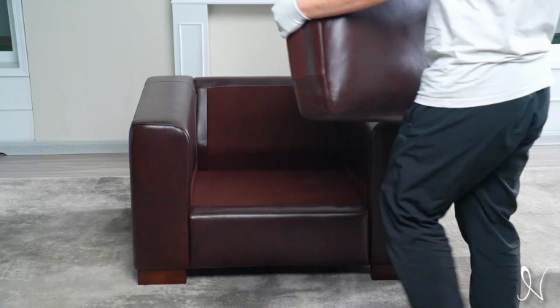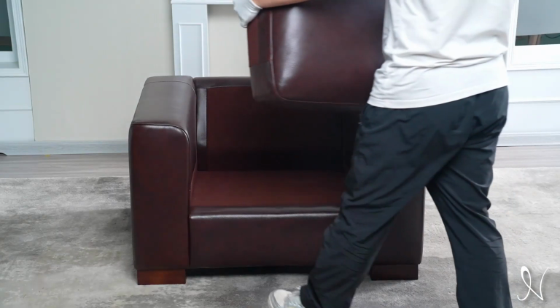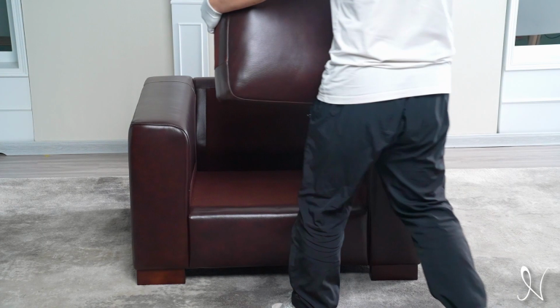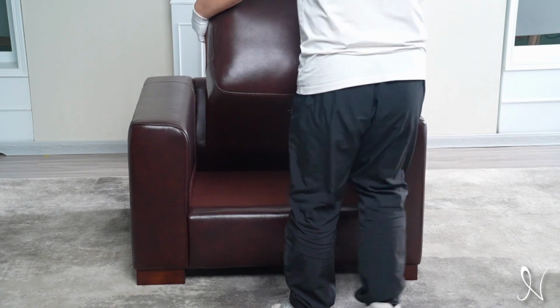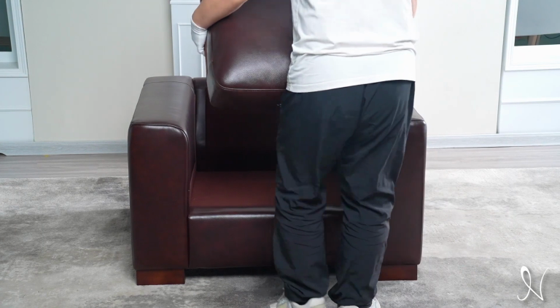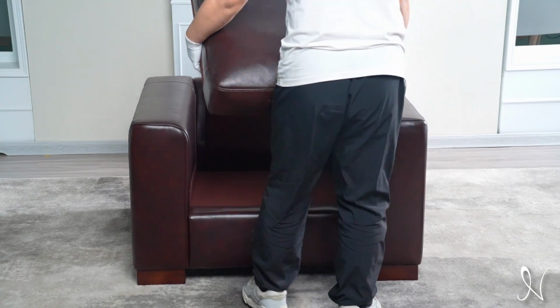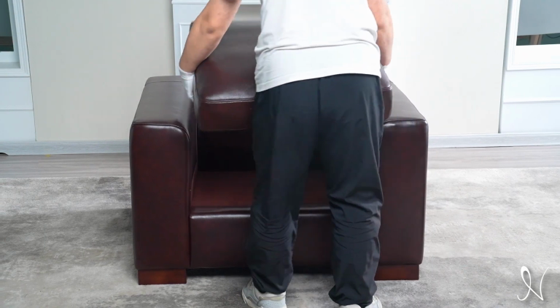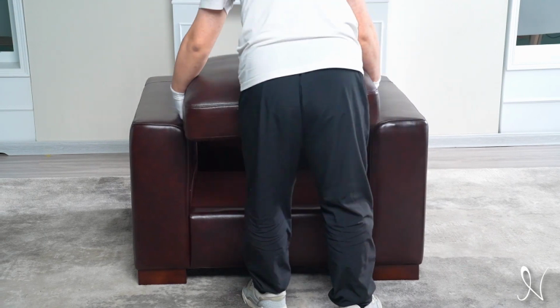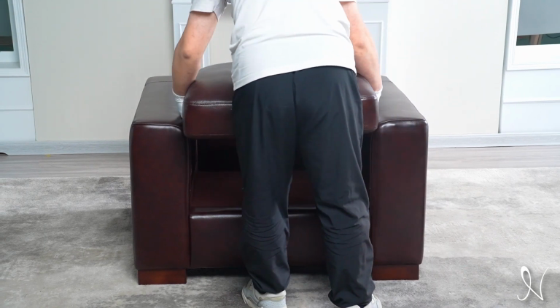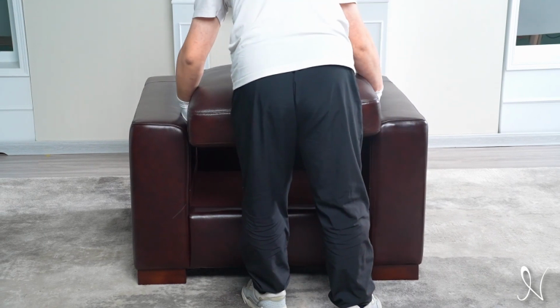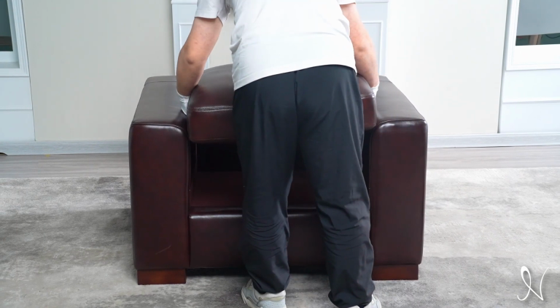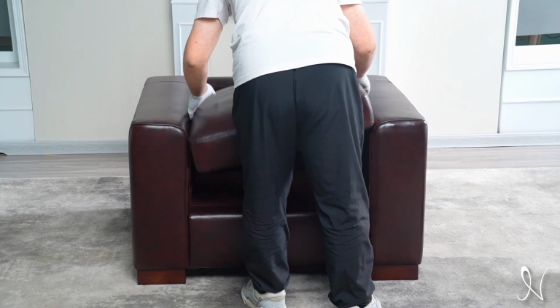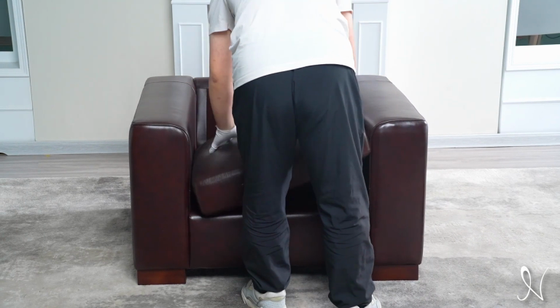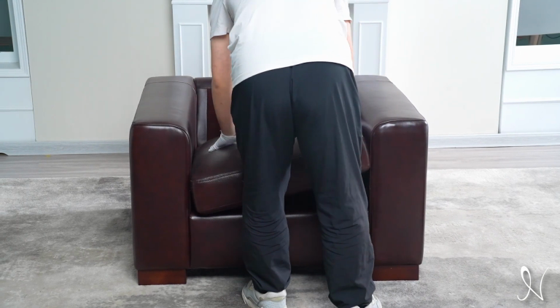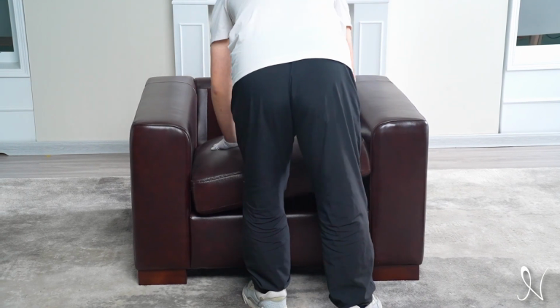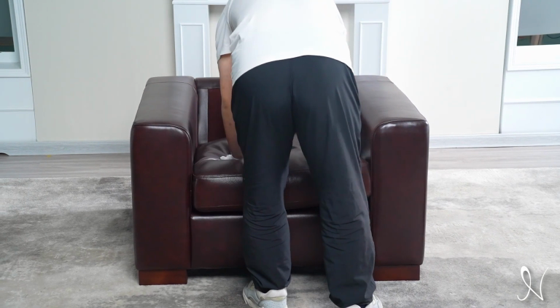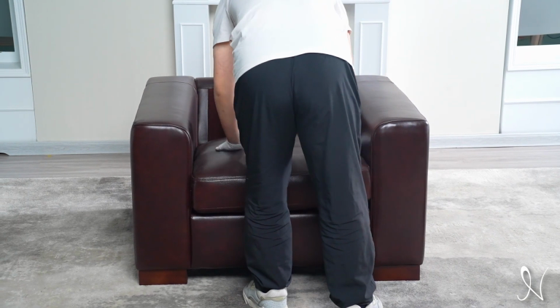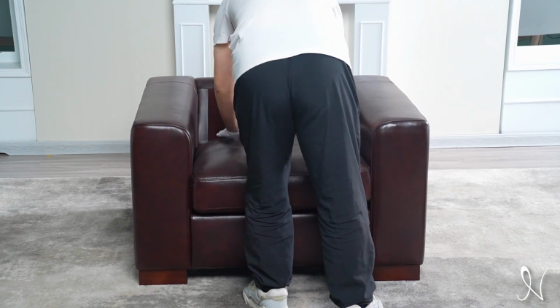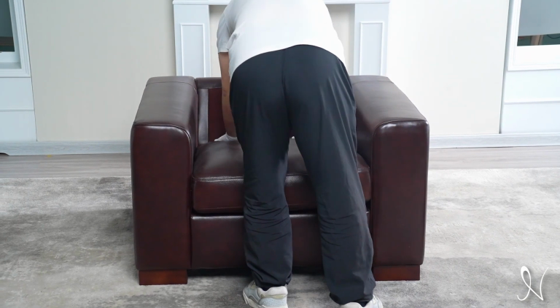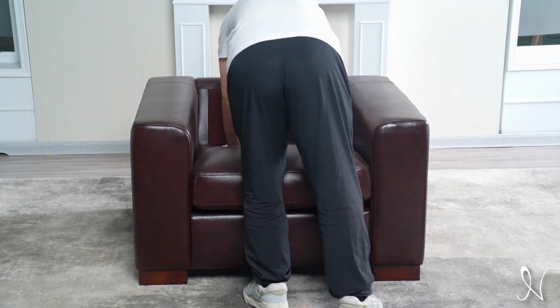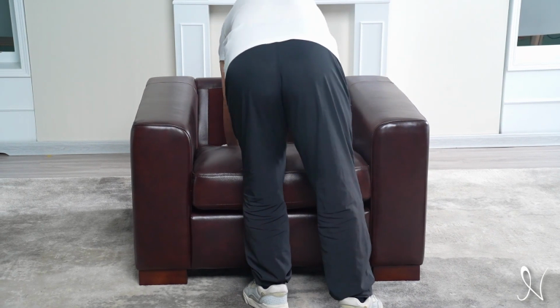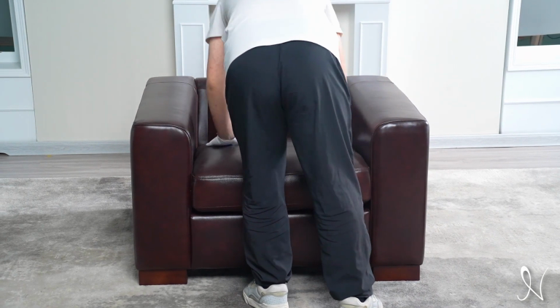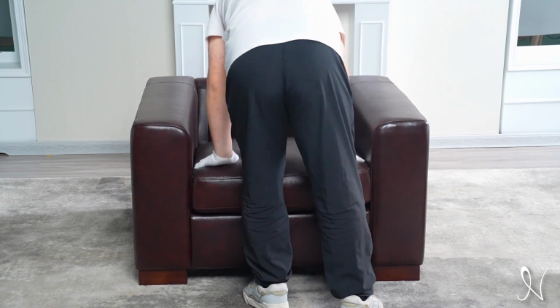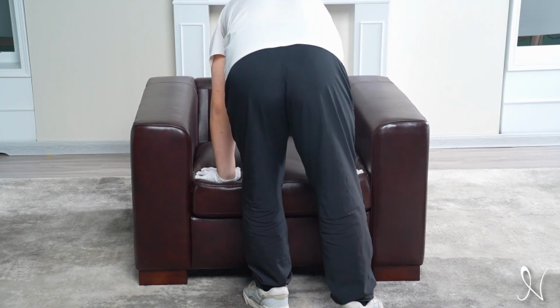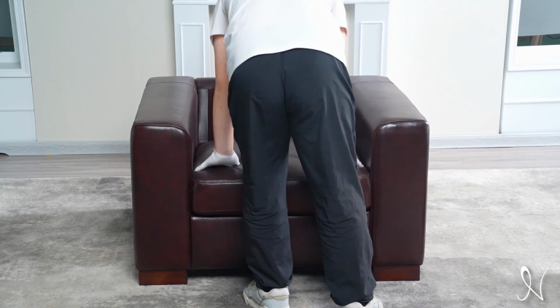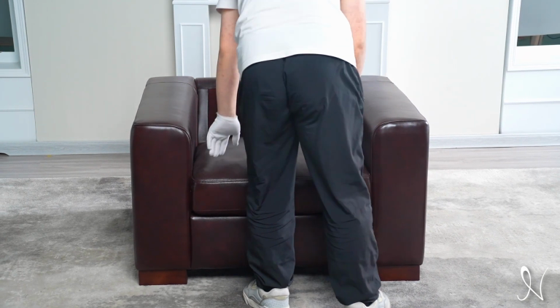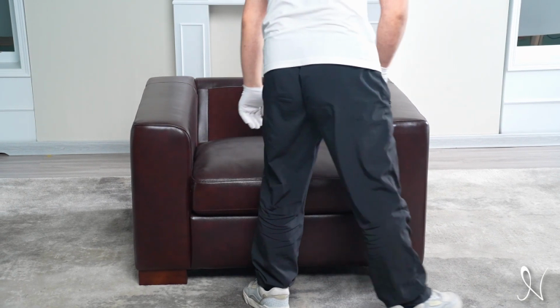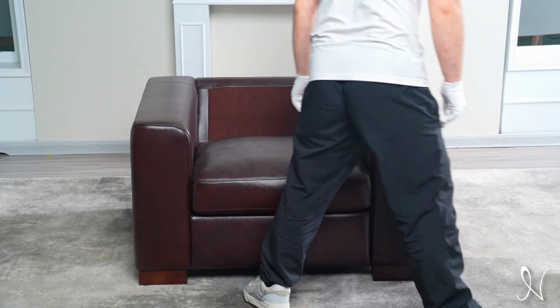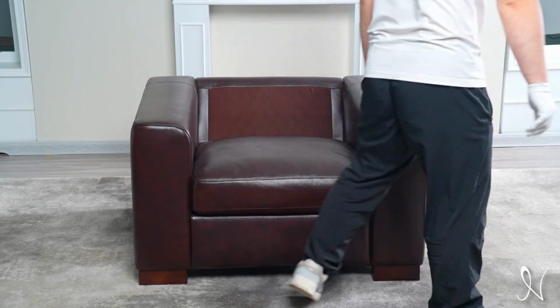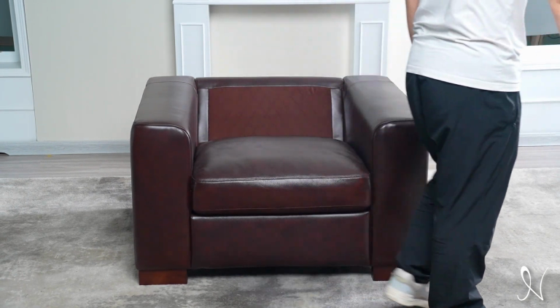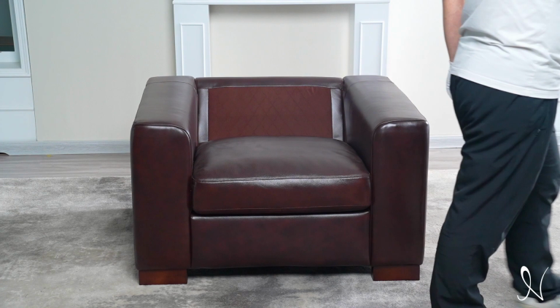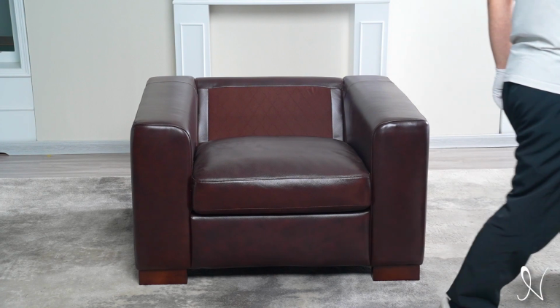Next, remove packaging fabric from the back of the cushions and place onto the chair base and chair bed.